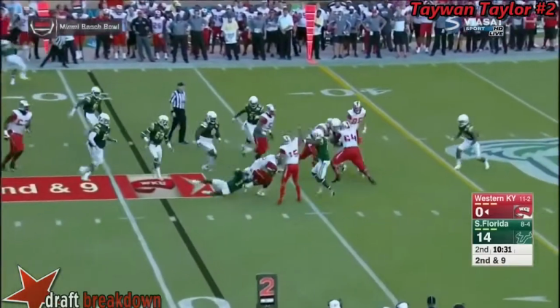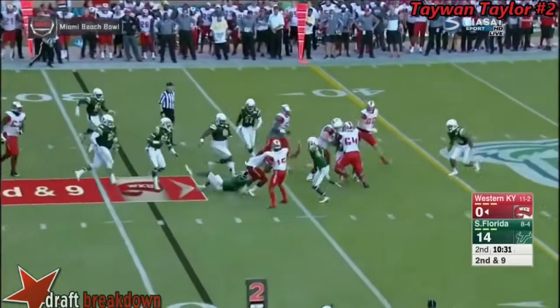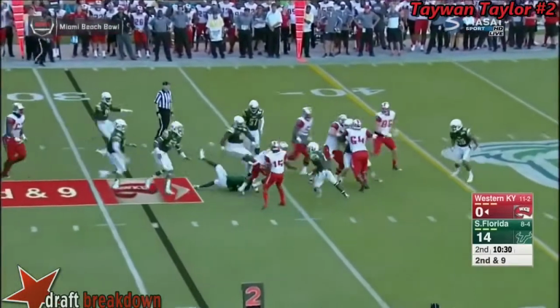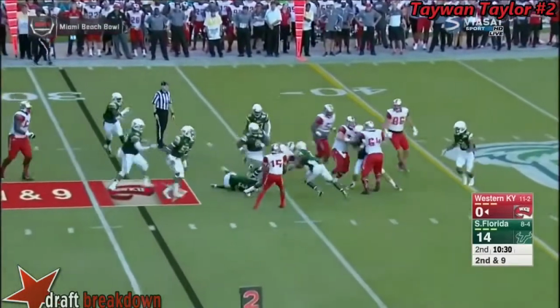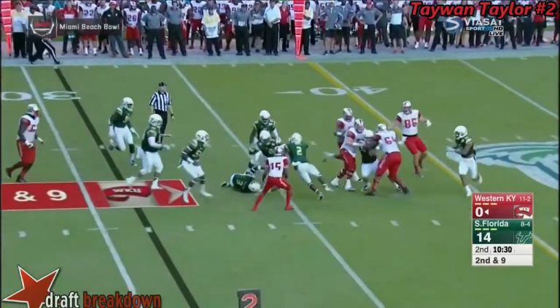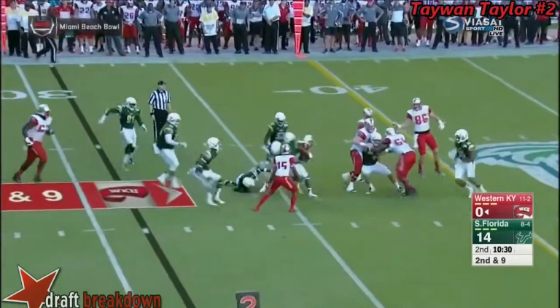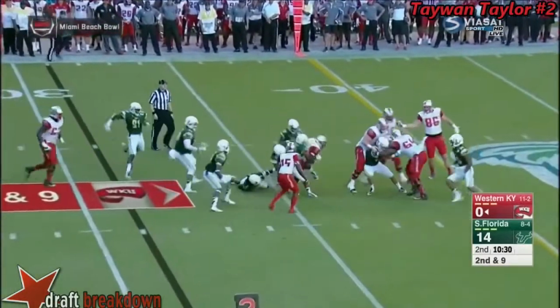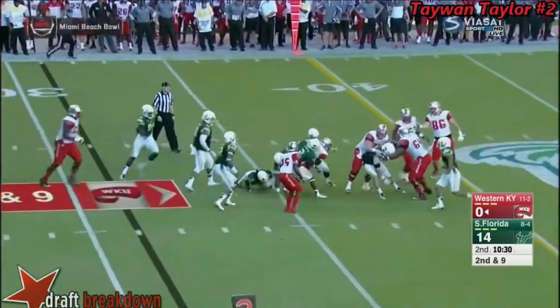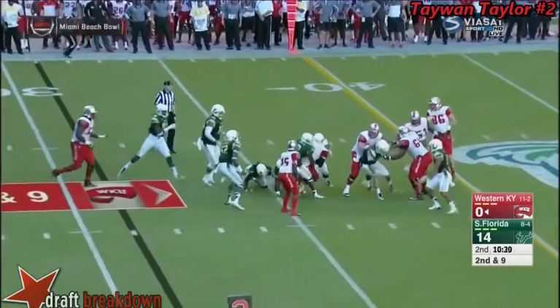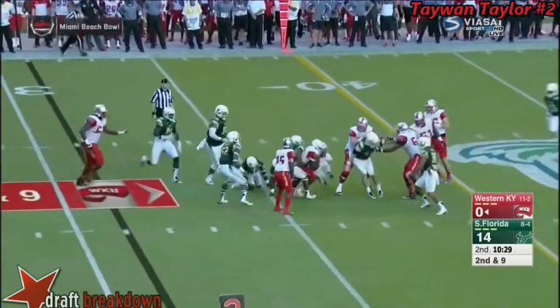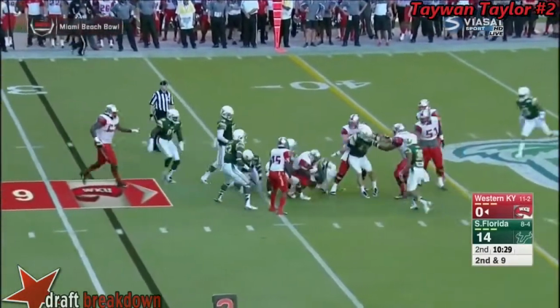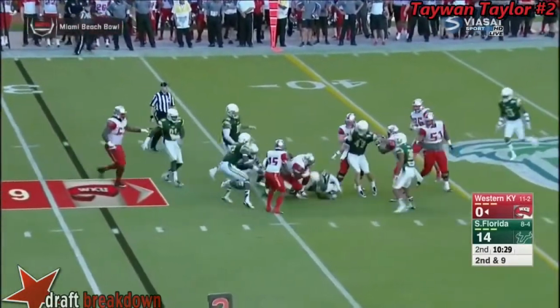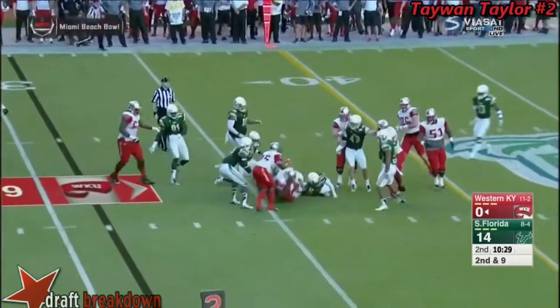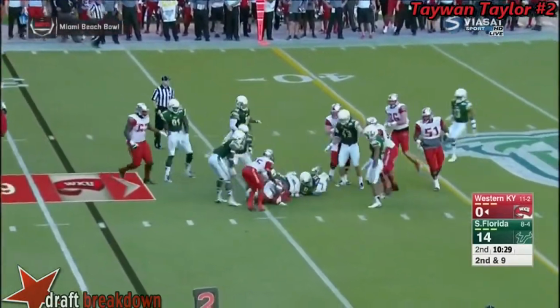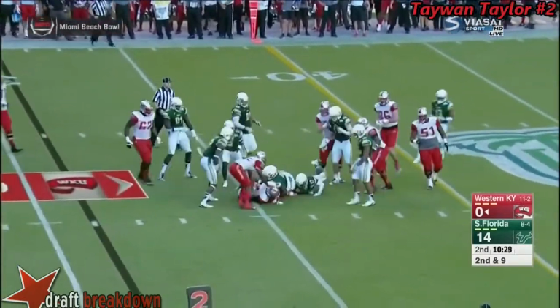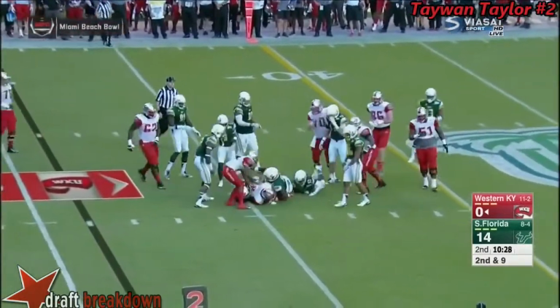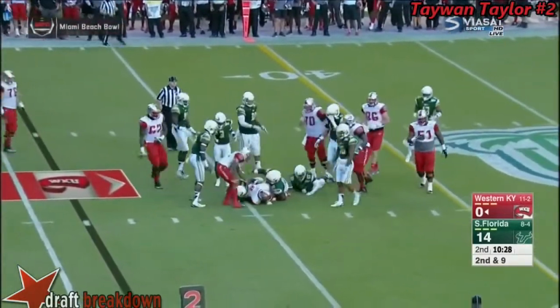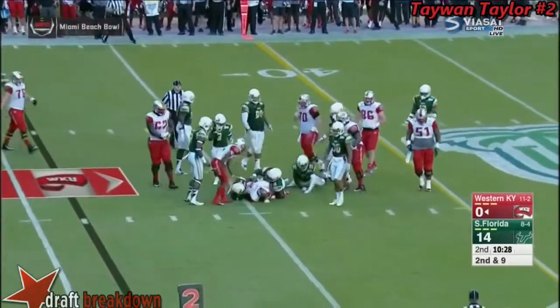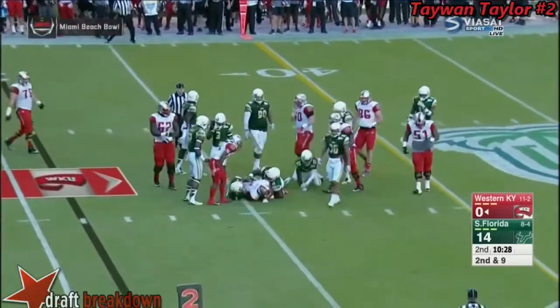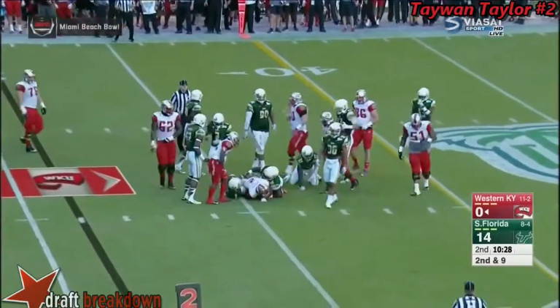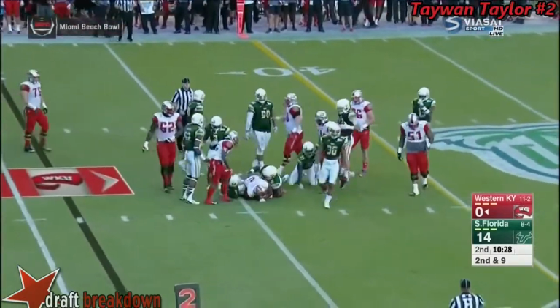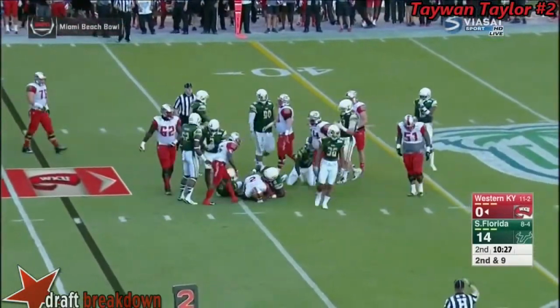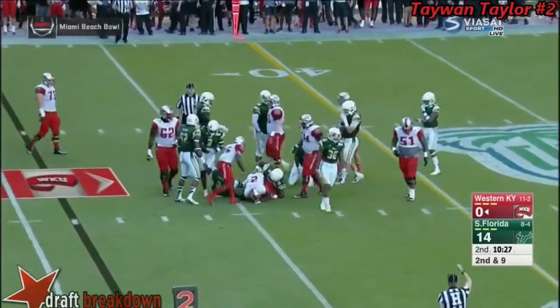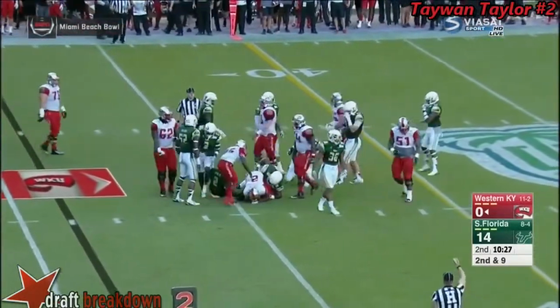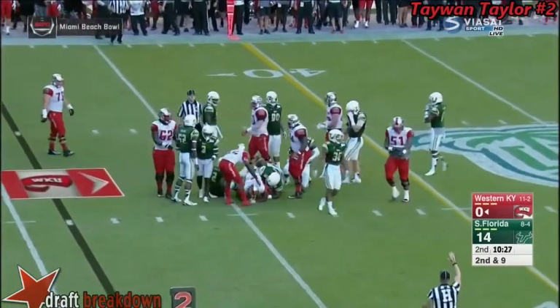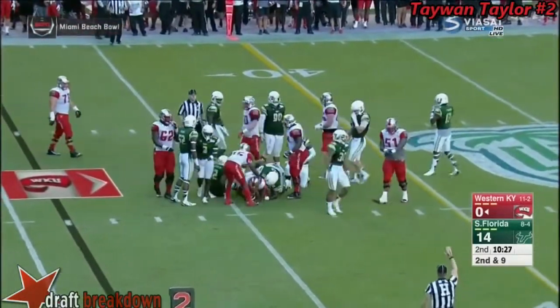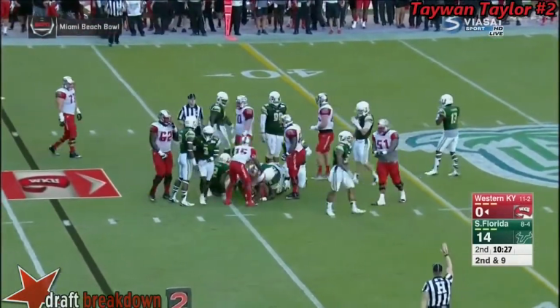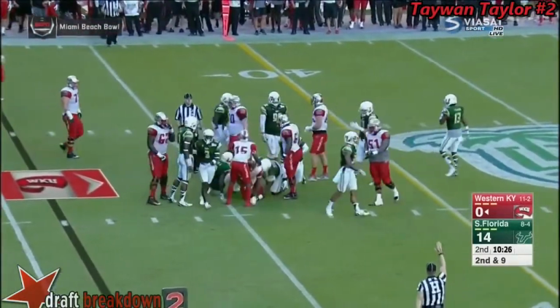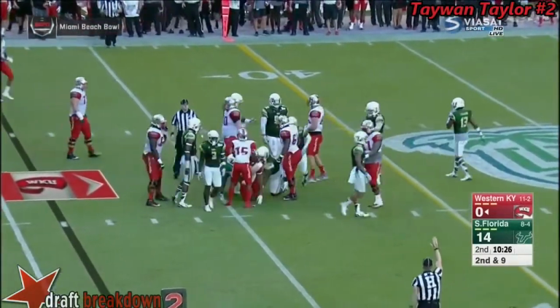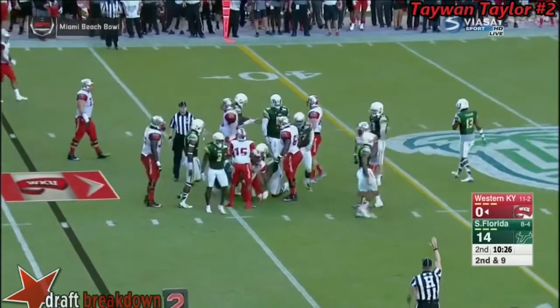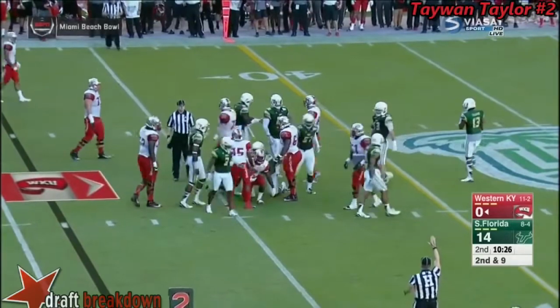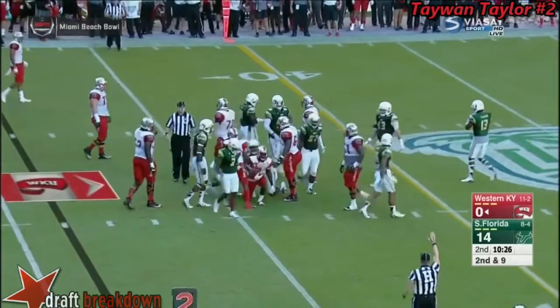A little tunnel screen, and it's going to be caught by Taylor, and he'll get out to the 37-yard line.